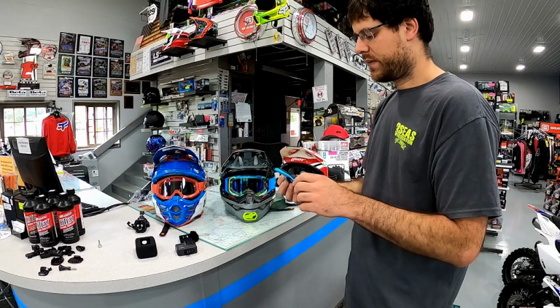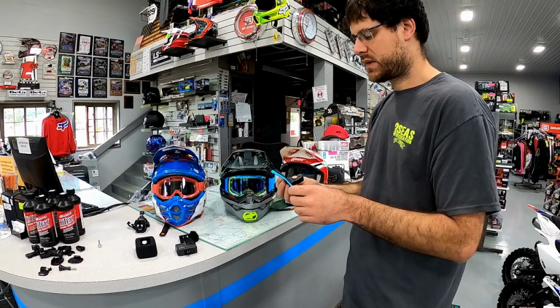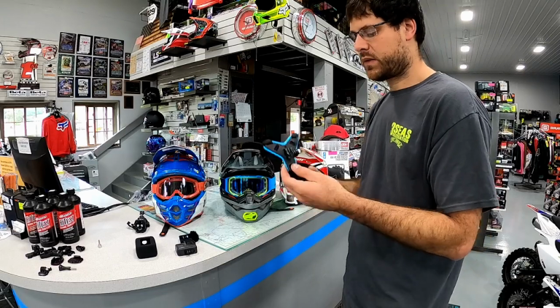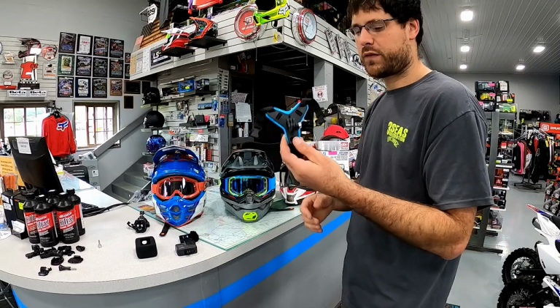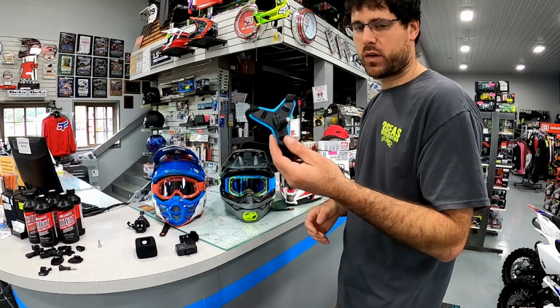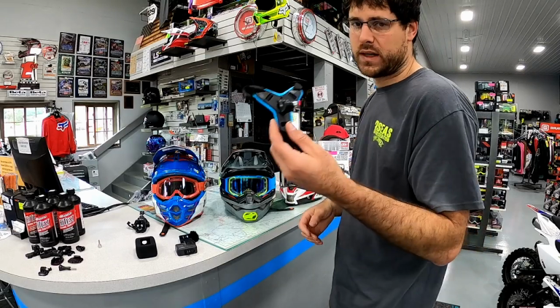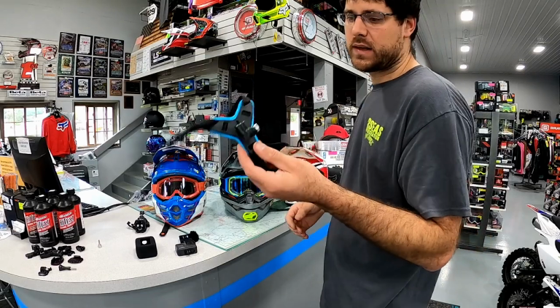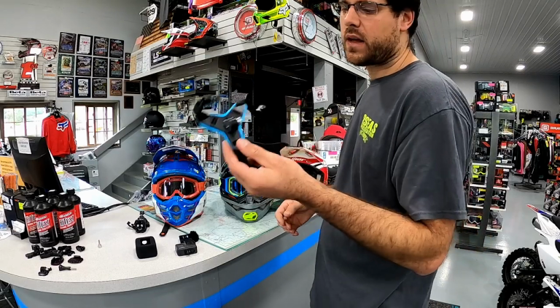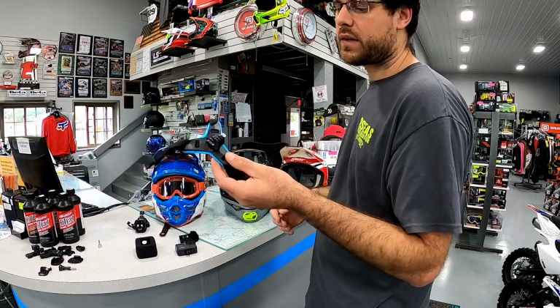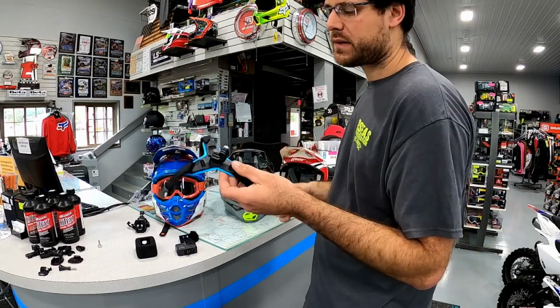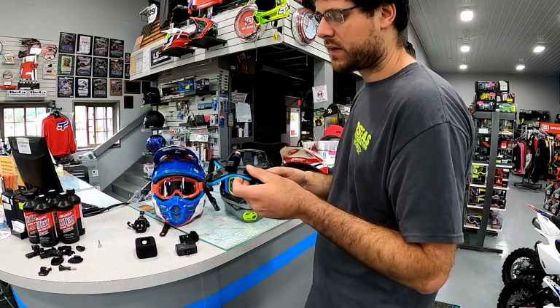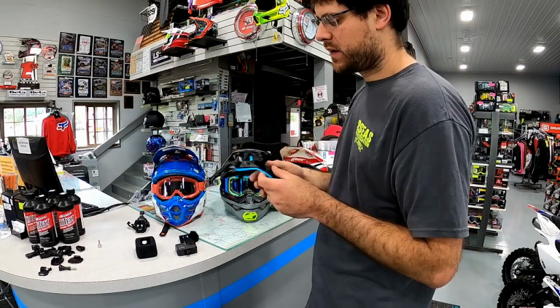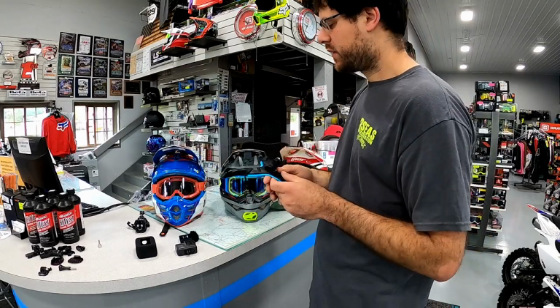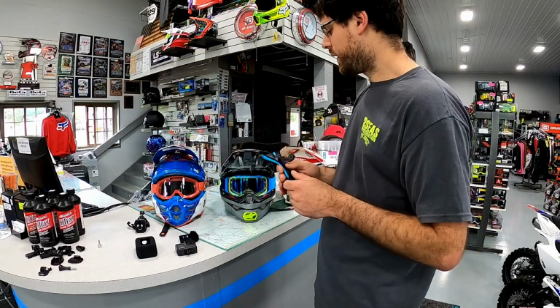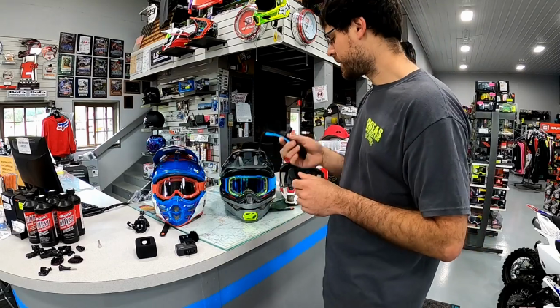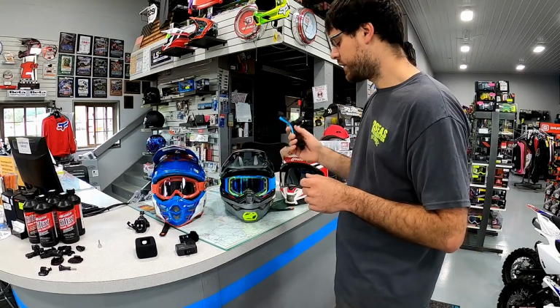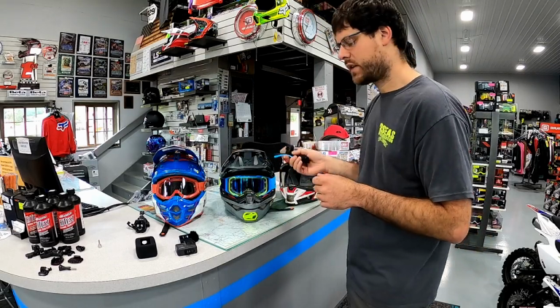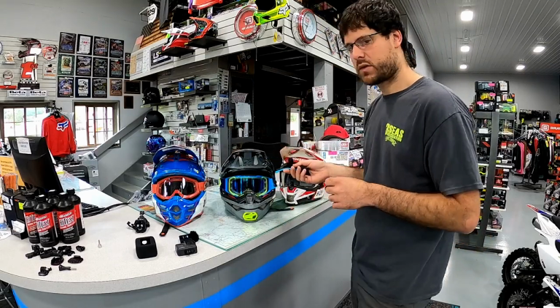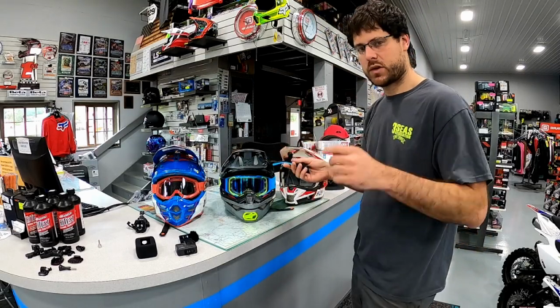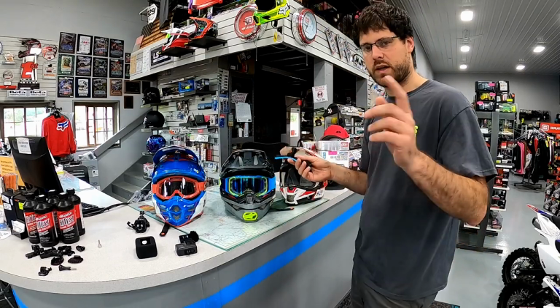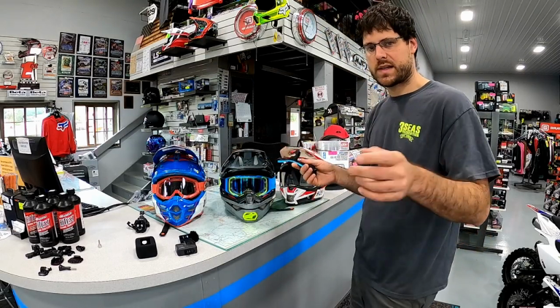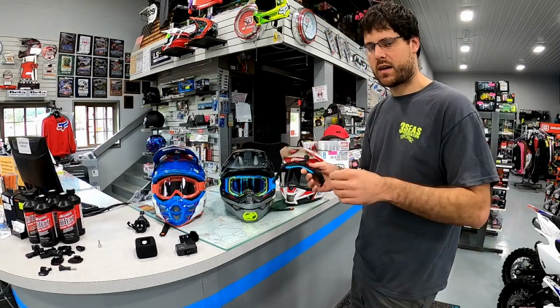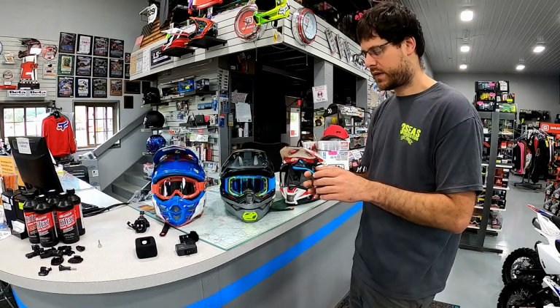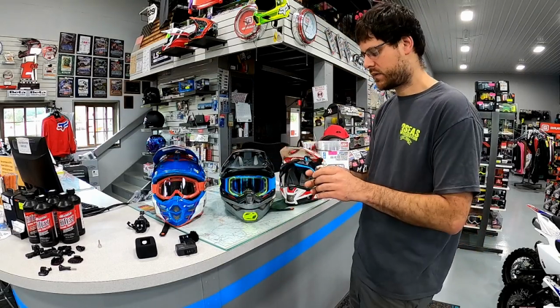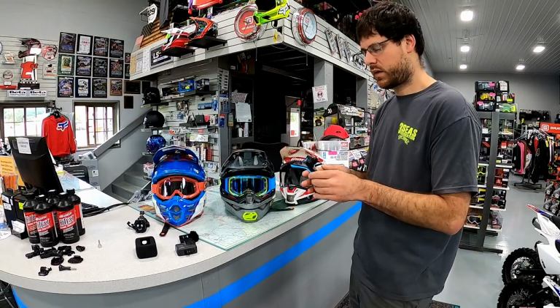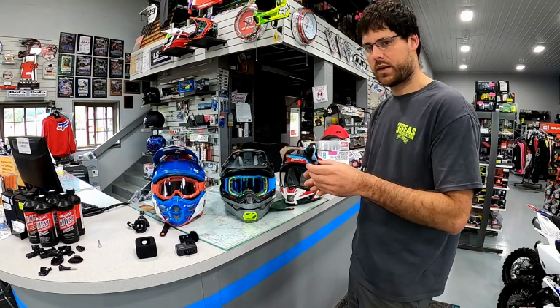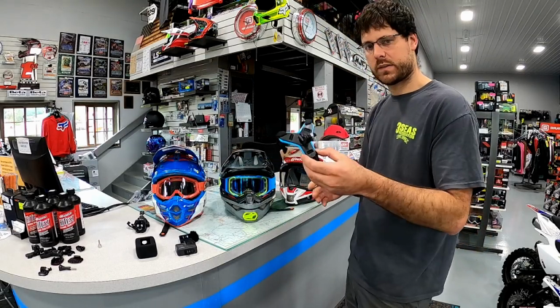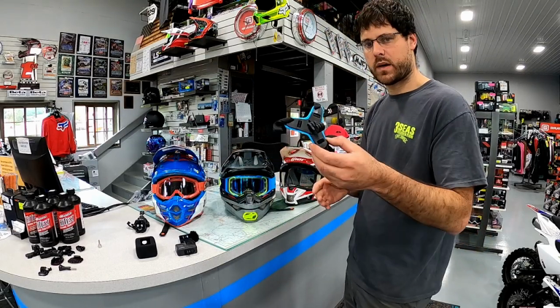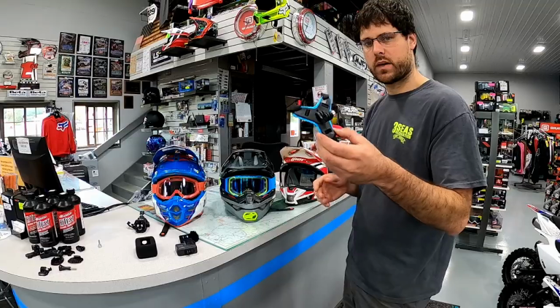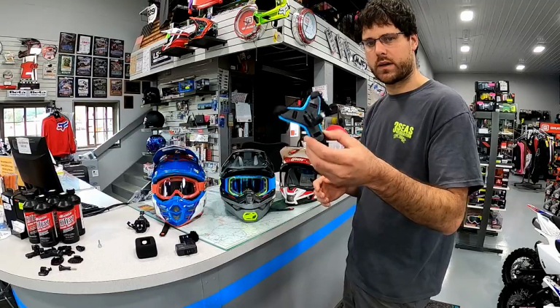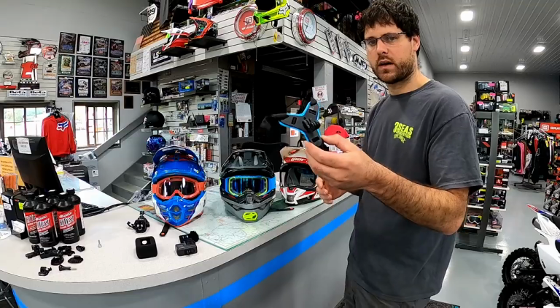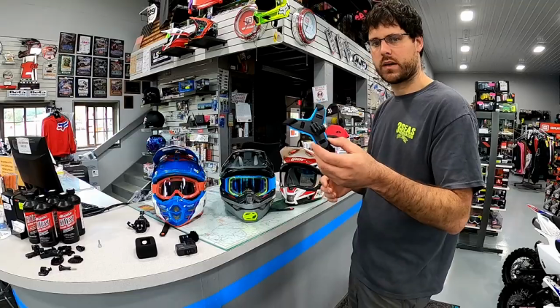This is only $14, and we have some footage to show you guys now of us with this mount on the helmet.